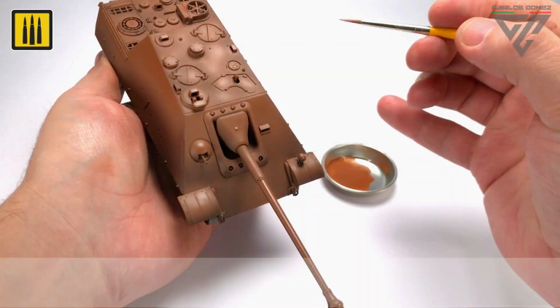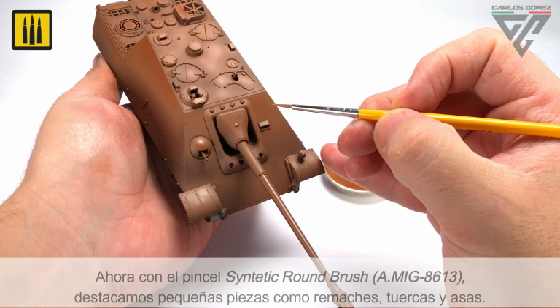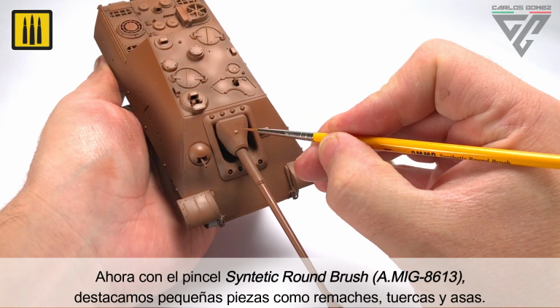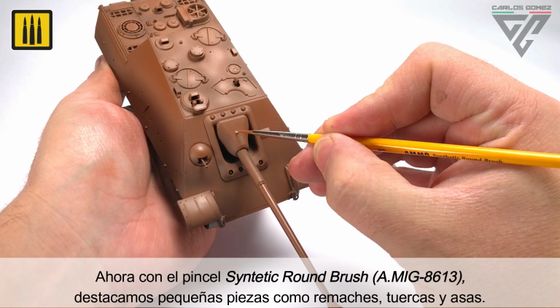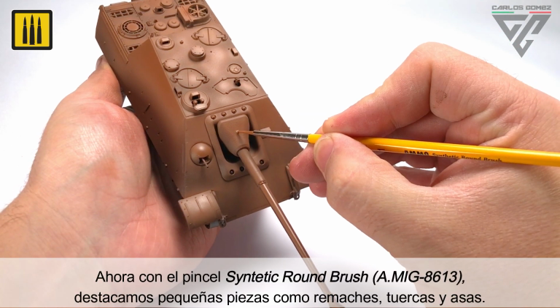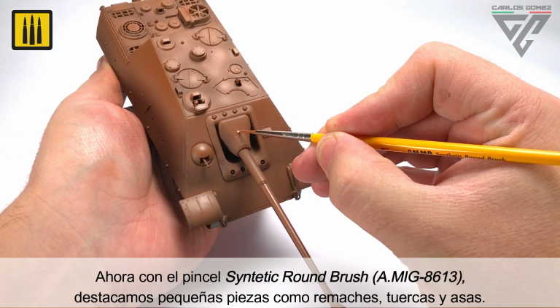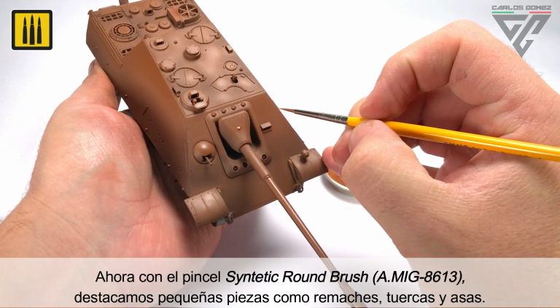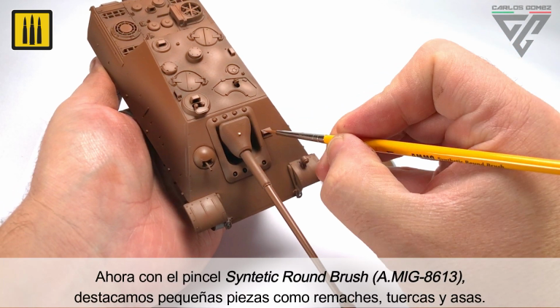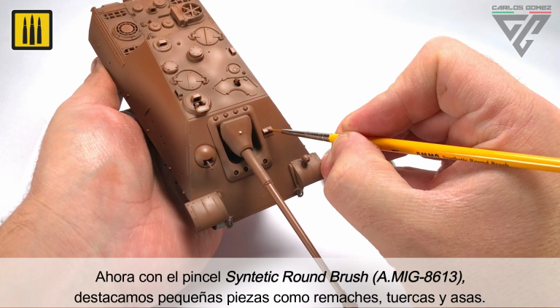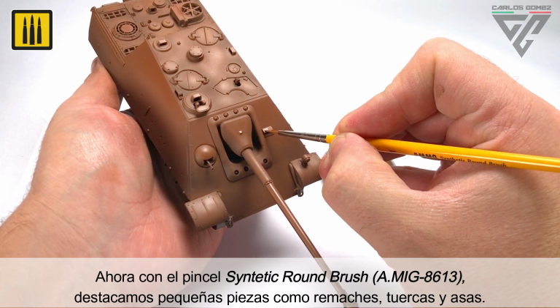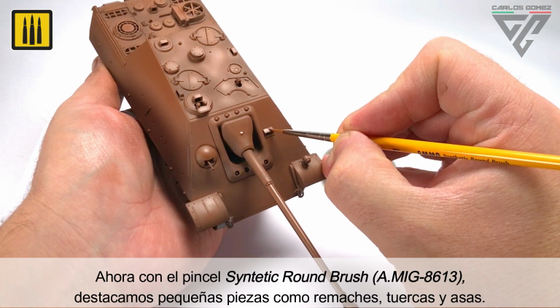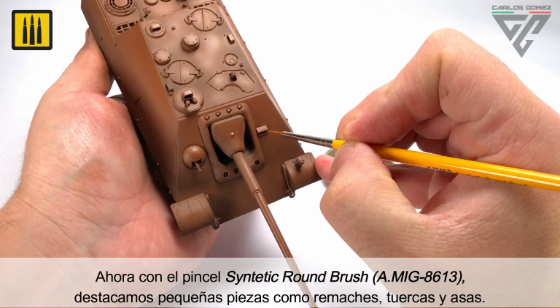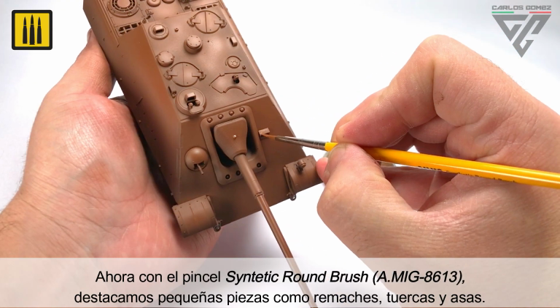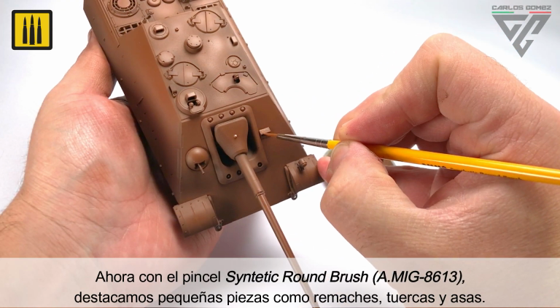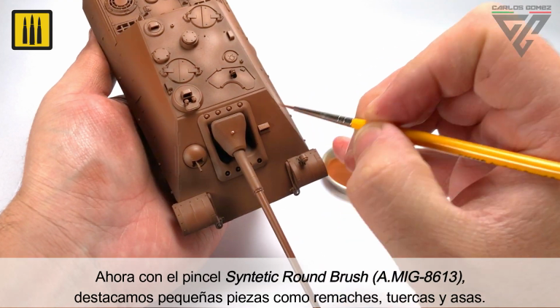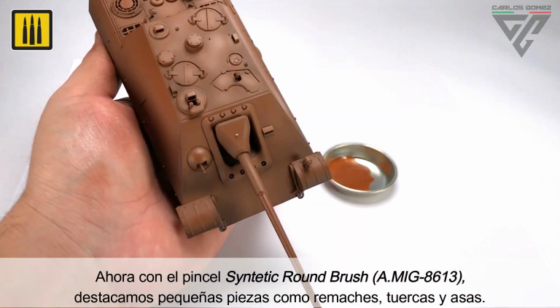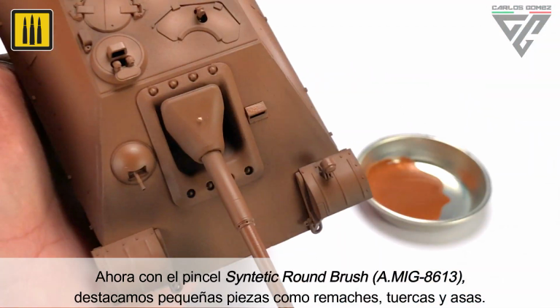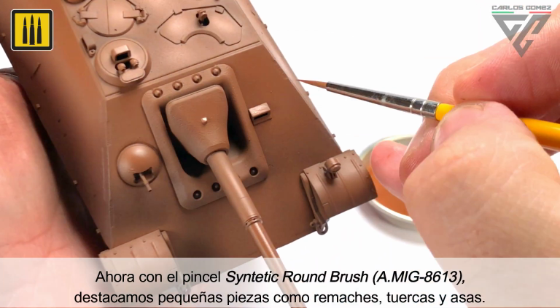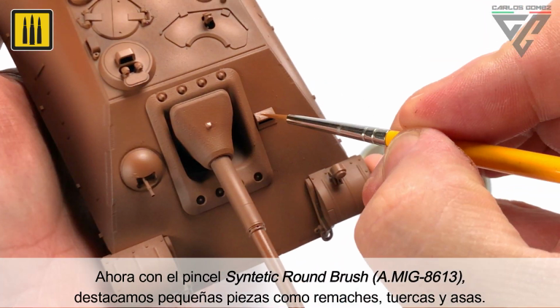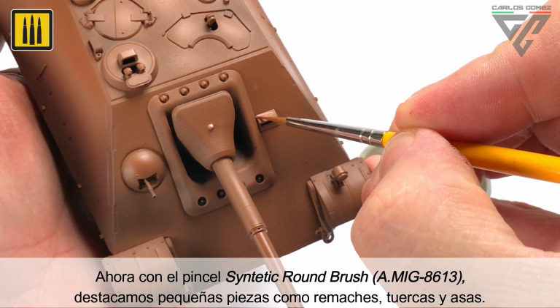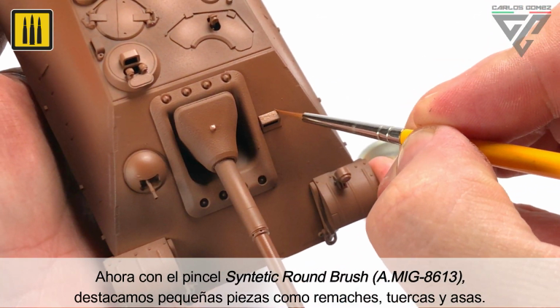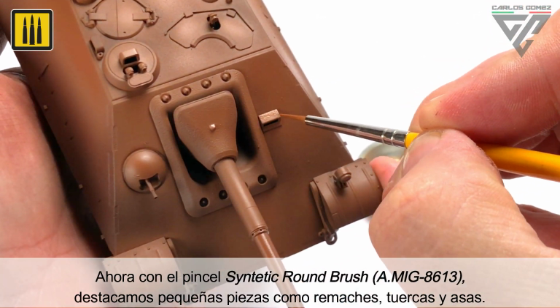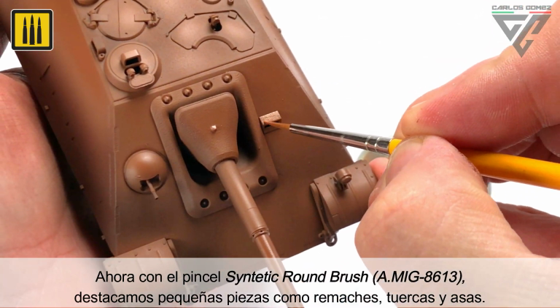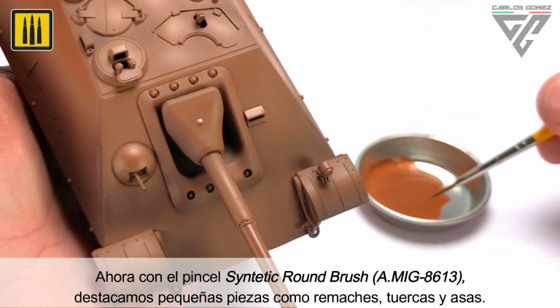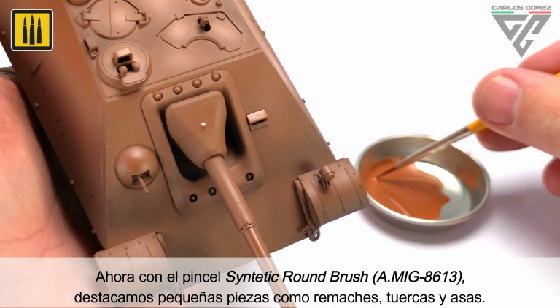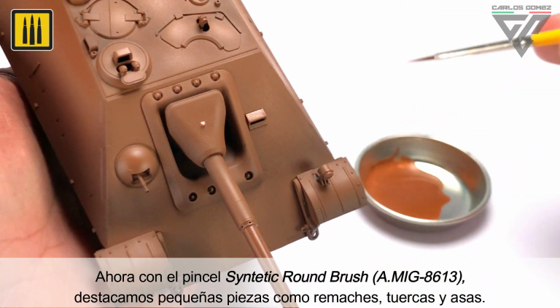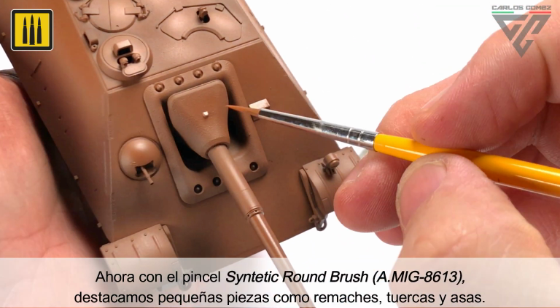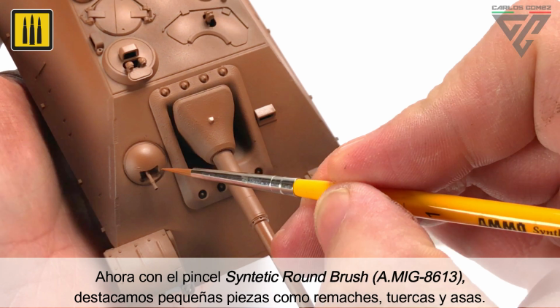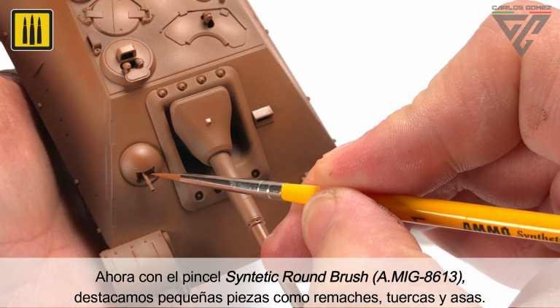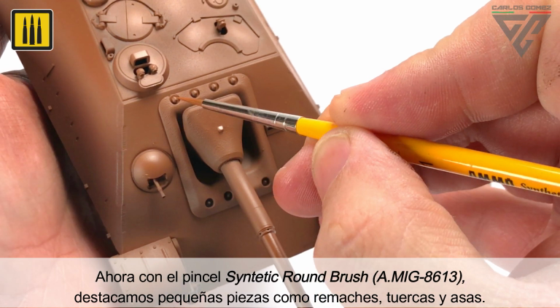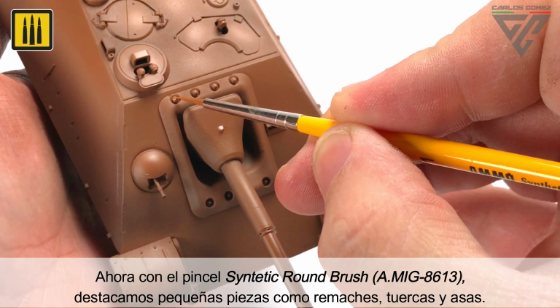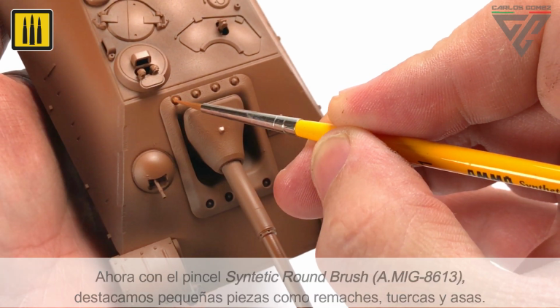Small details such as rivets, nuts, and handles were then highlighted using a synthetic round brush.